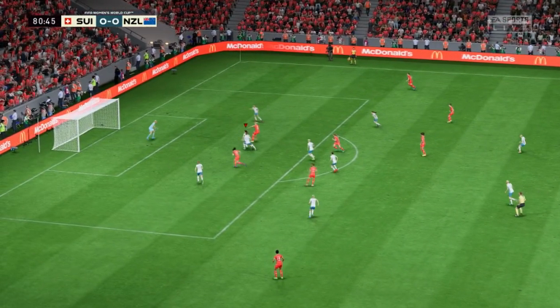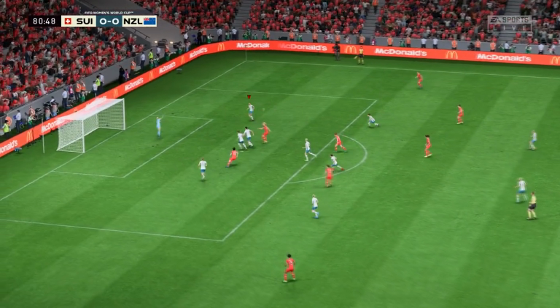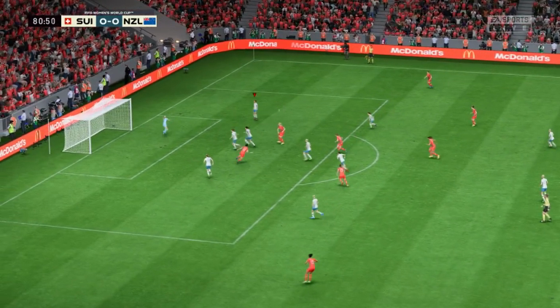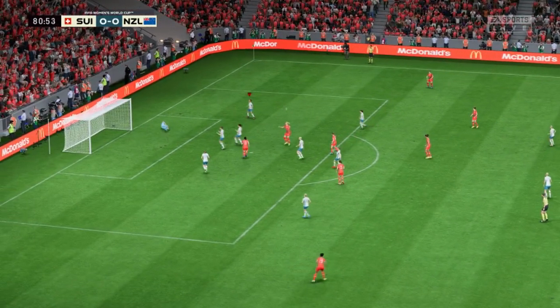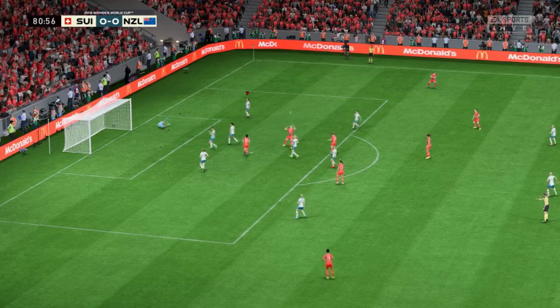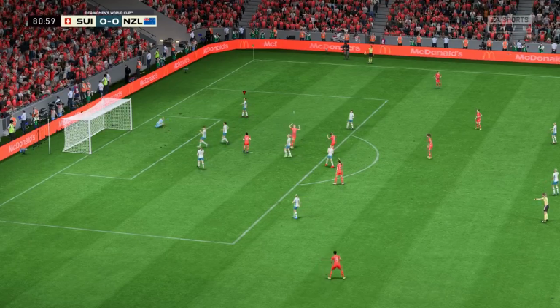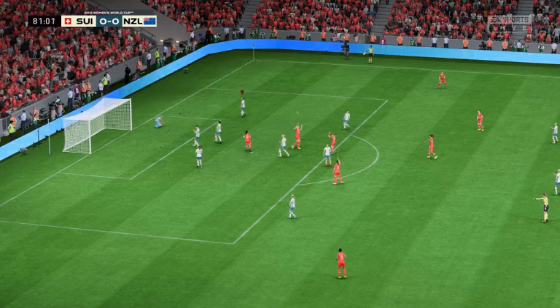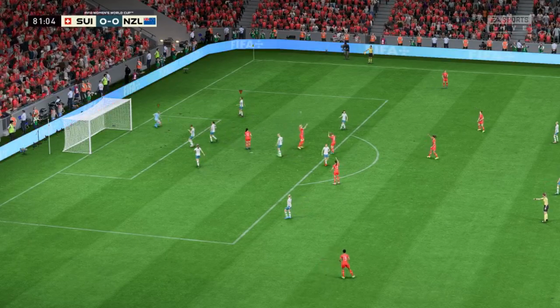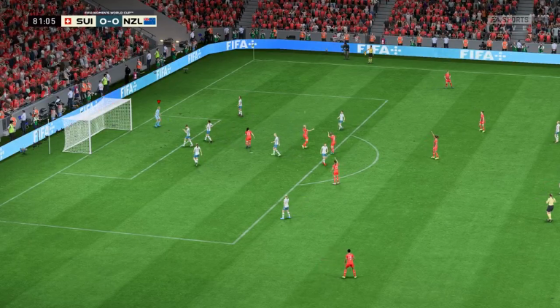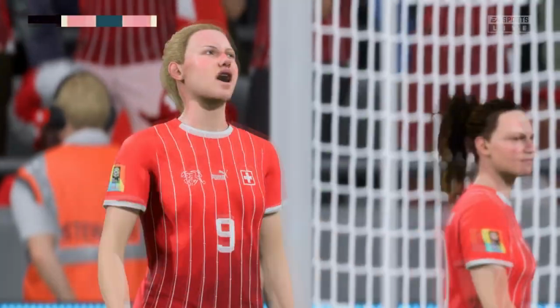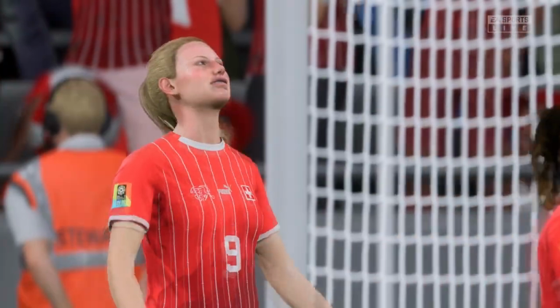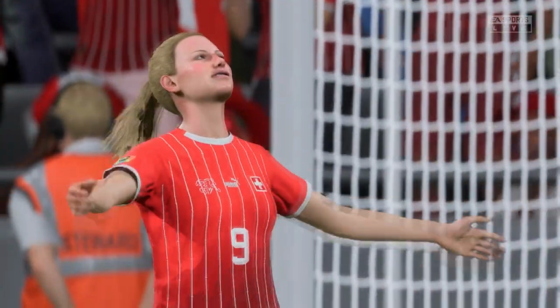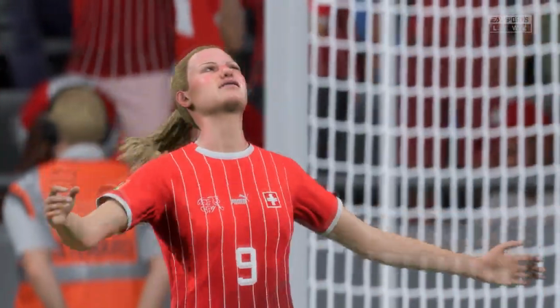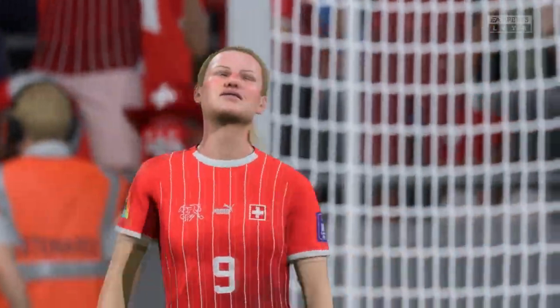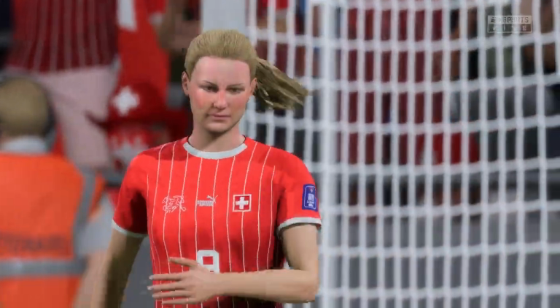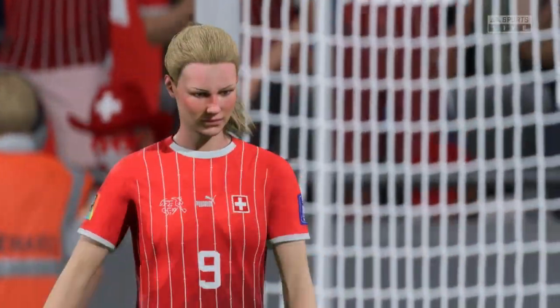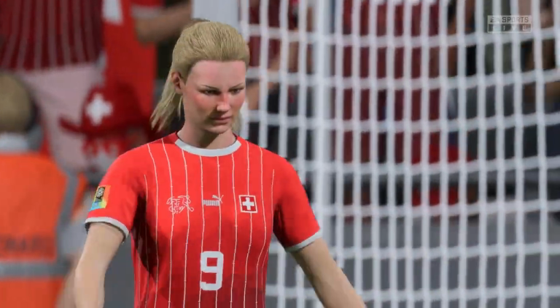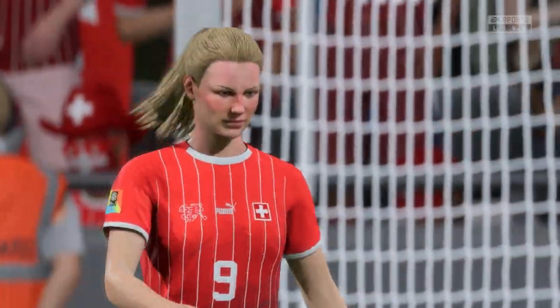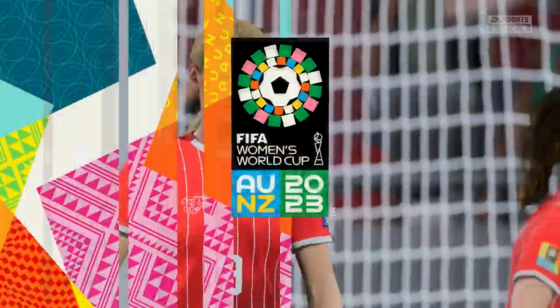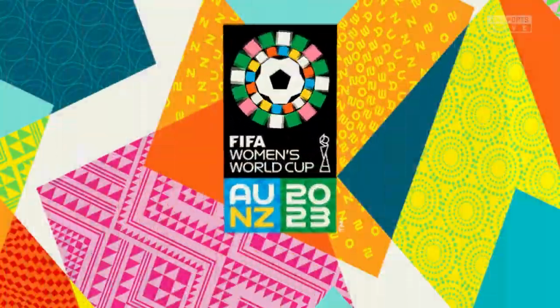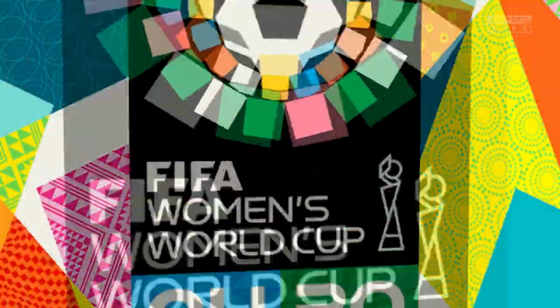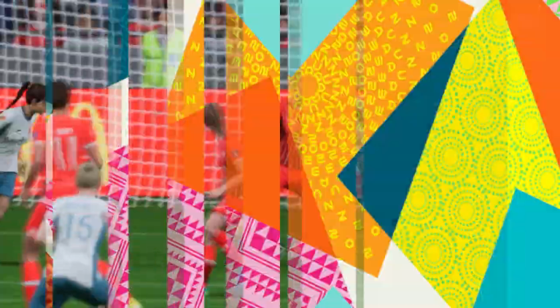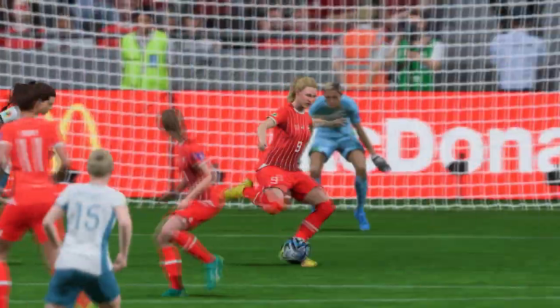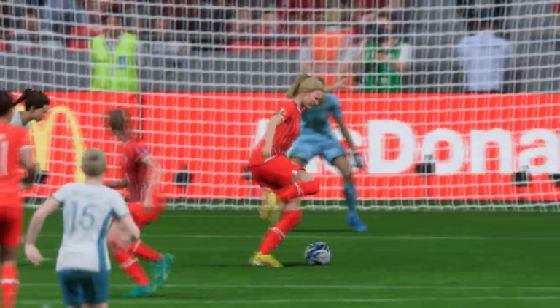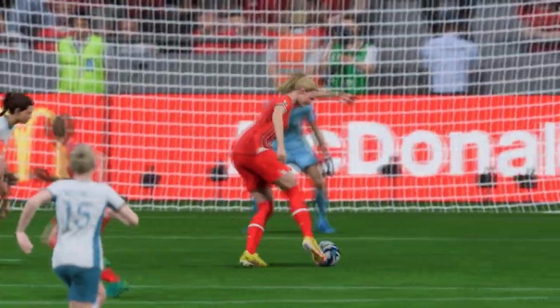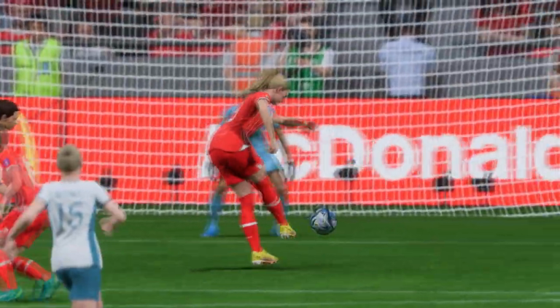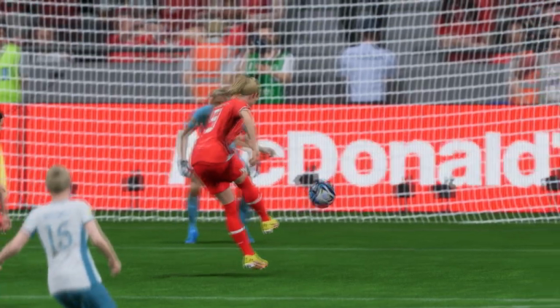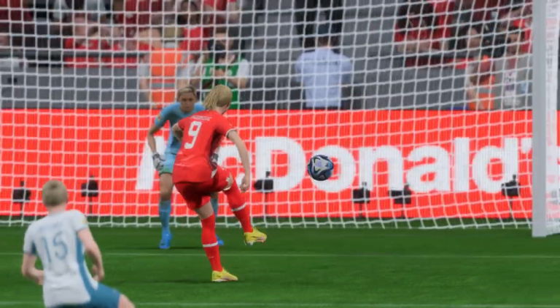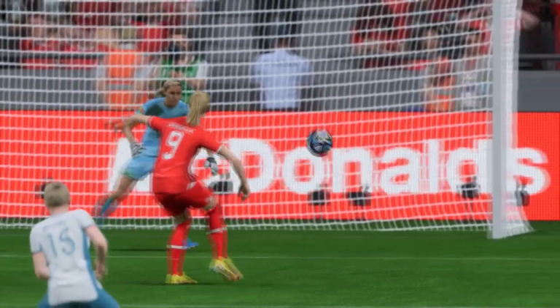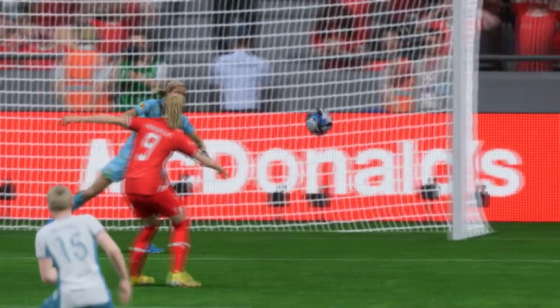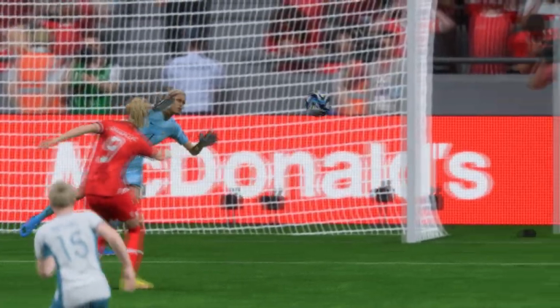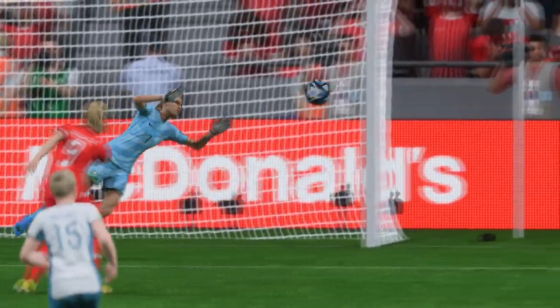It's got to be — oh, she couldn't break the deadlock. Well, what a chance to possibly win the game. She has to be more composed than that.